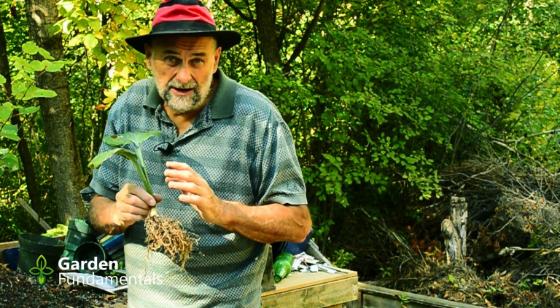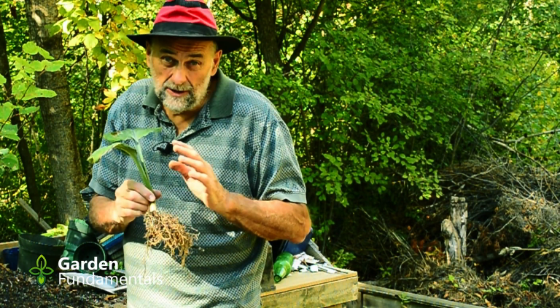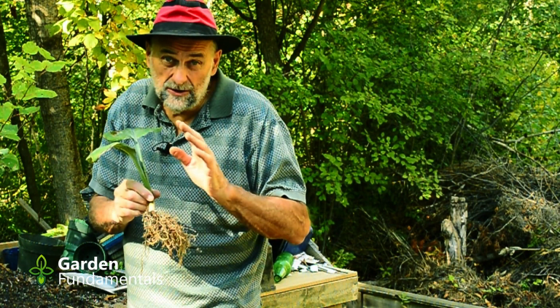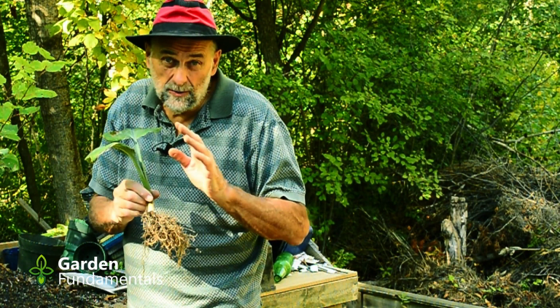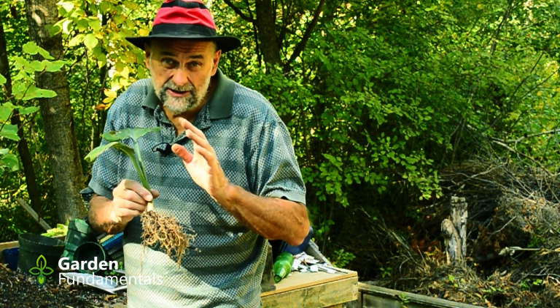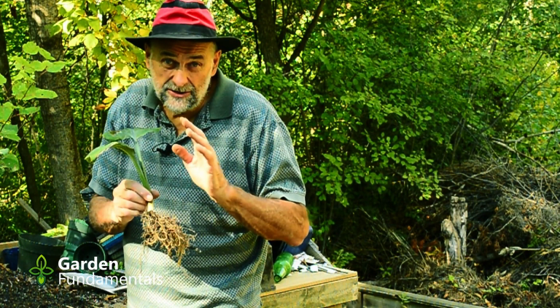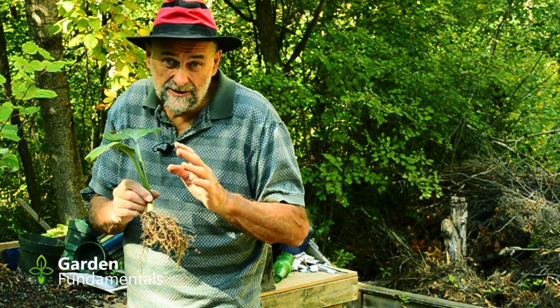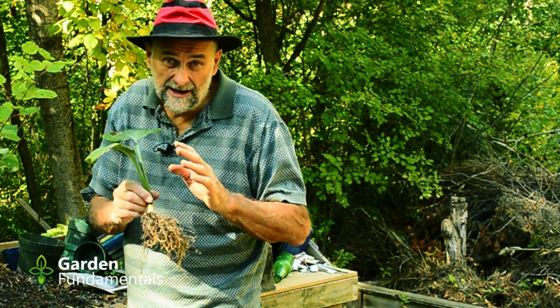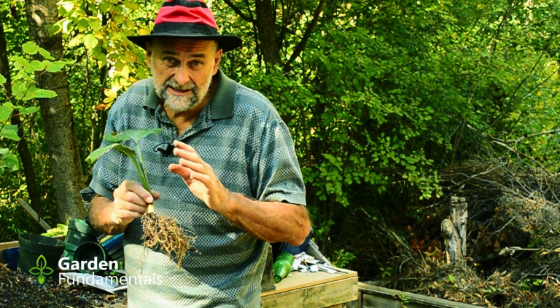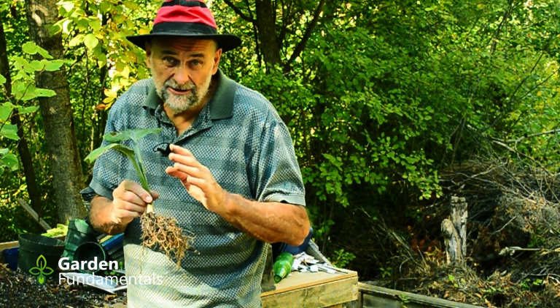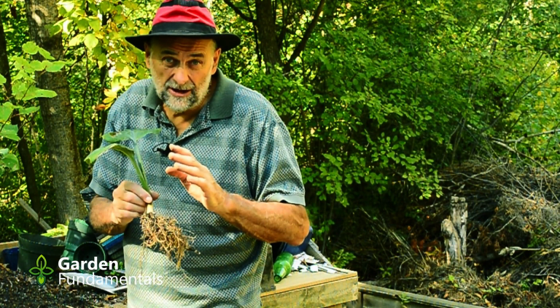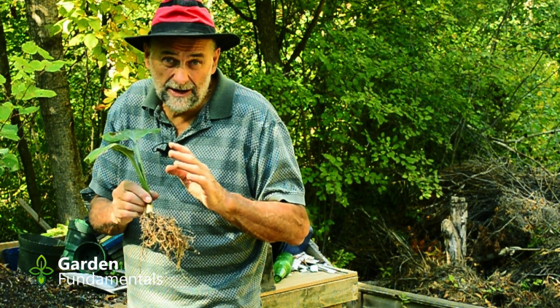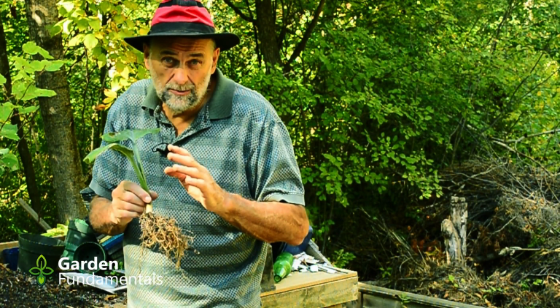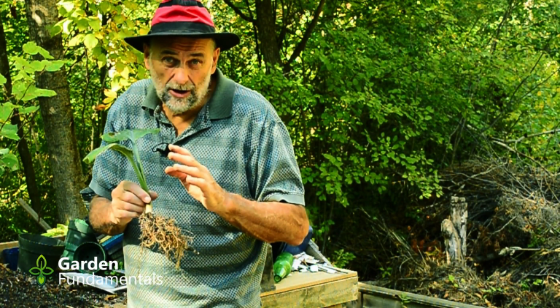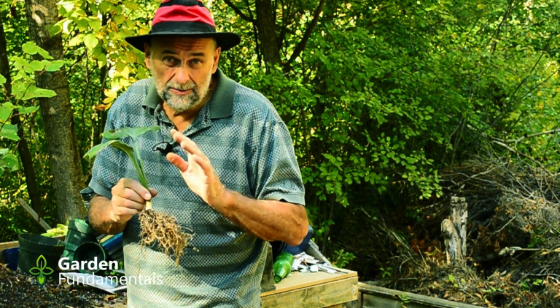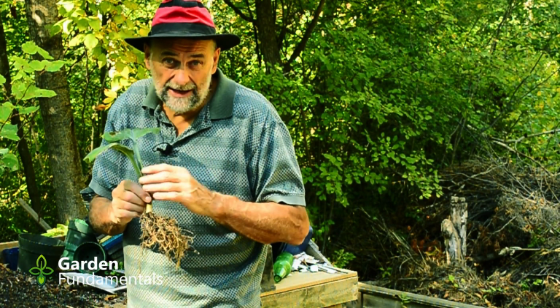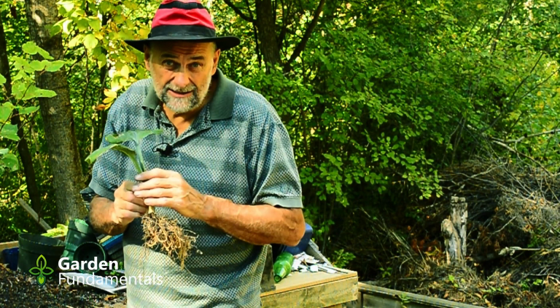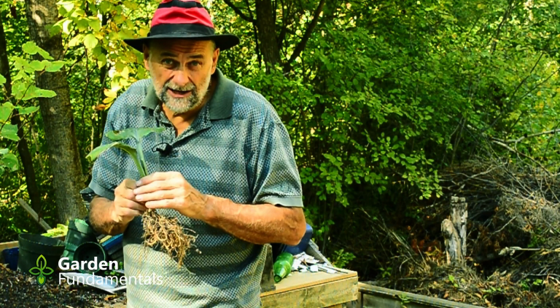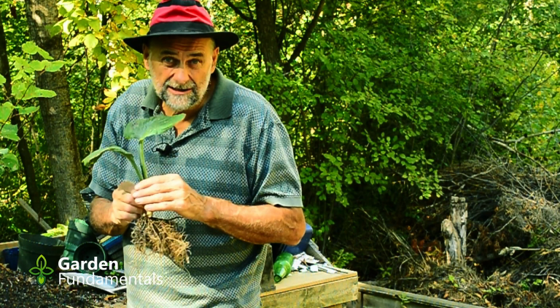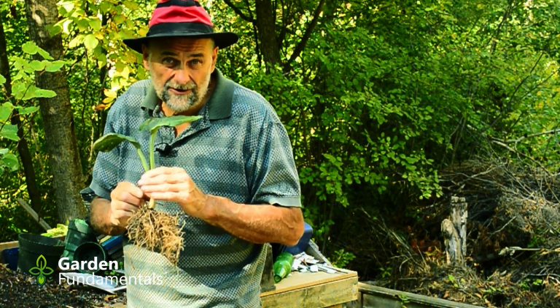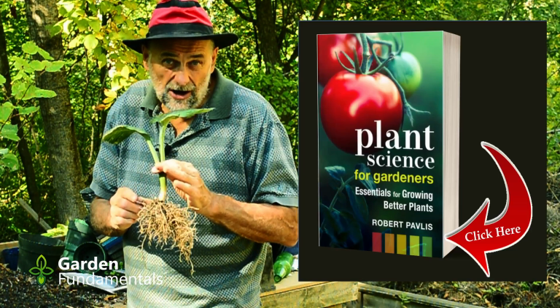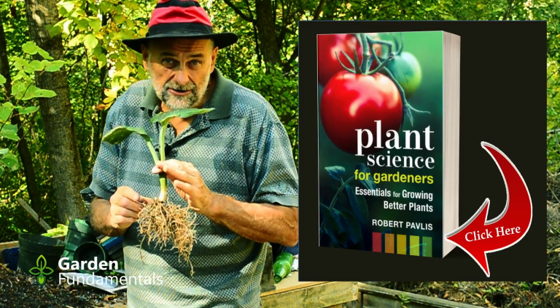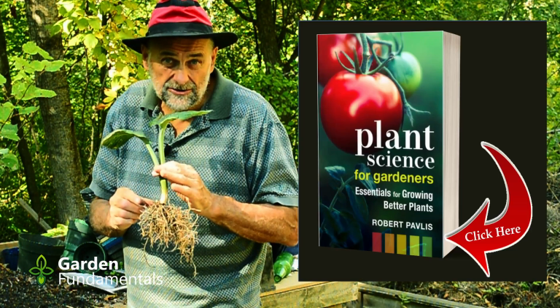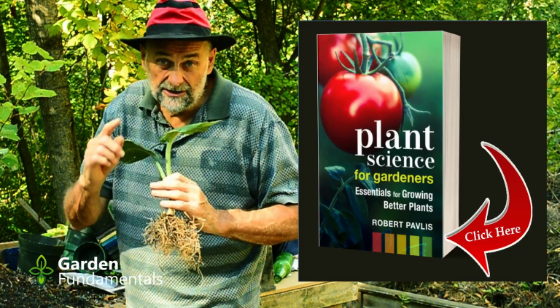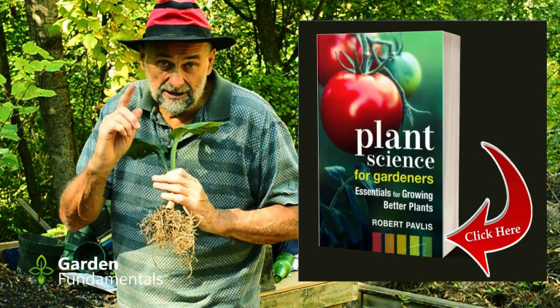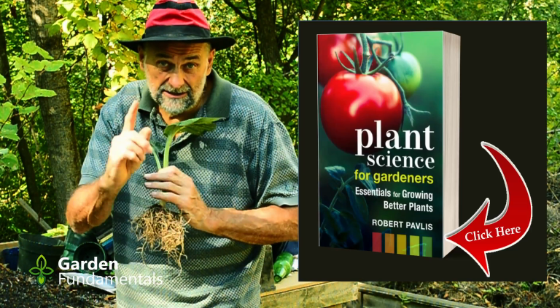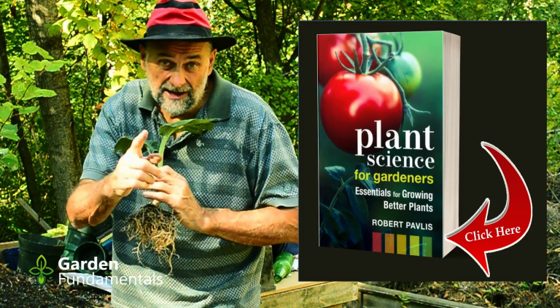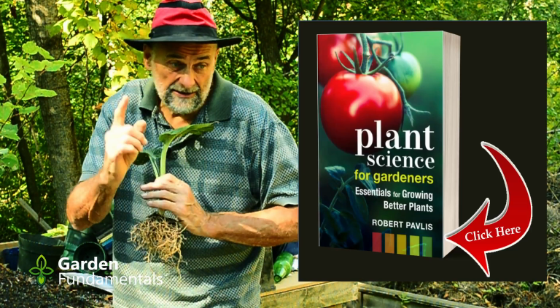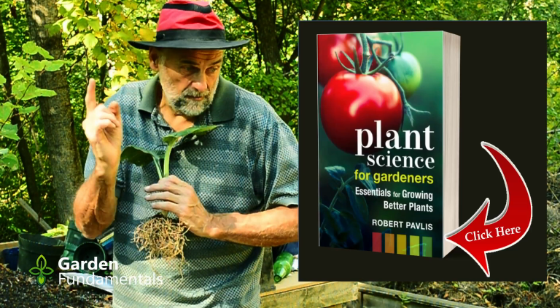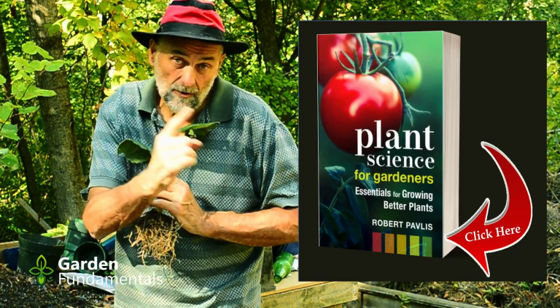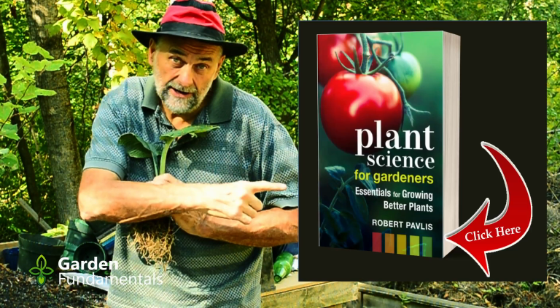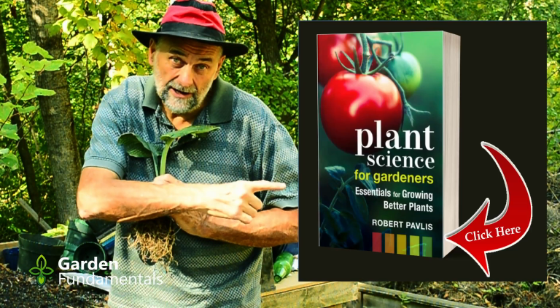A really good way to do that is to have a look at my new book, Plants, Signs for Gardeners. There's a link to that right here.